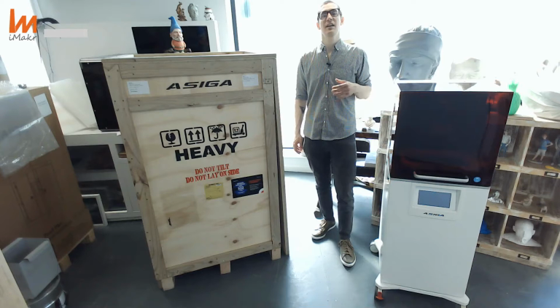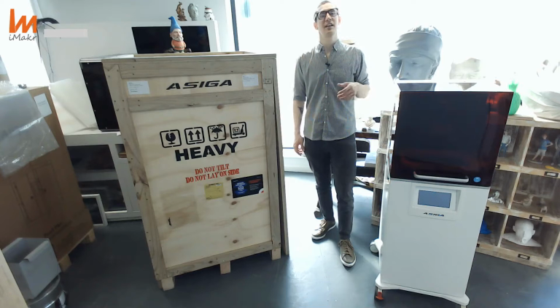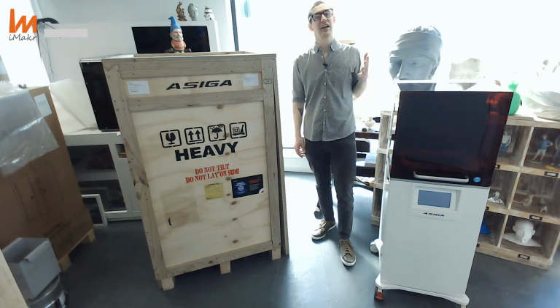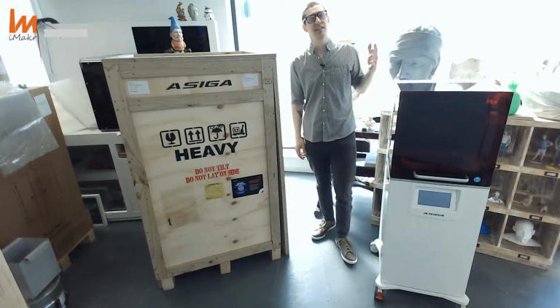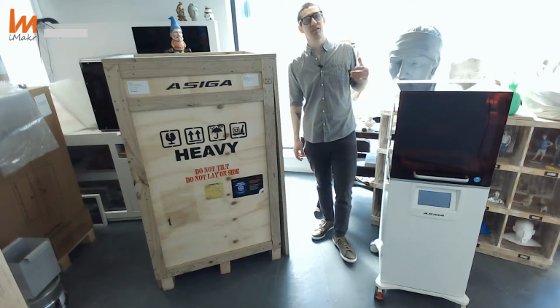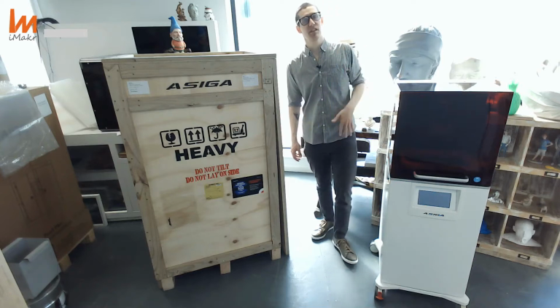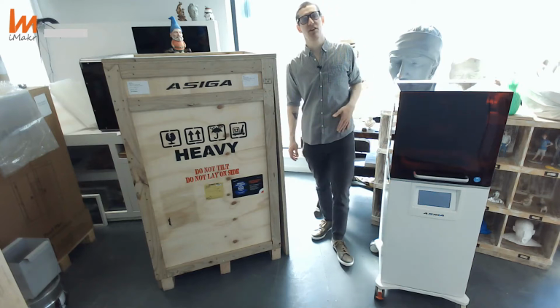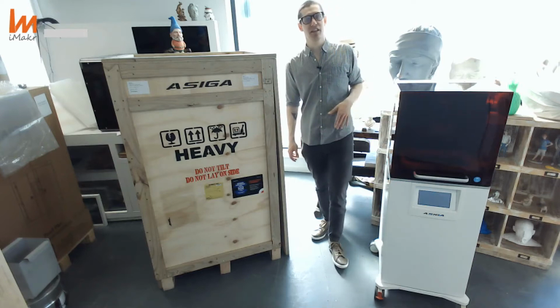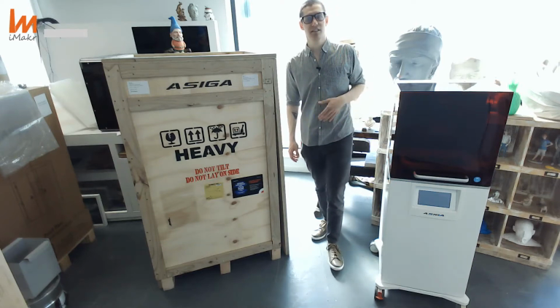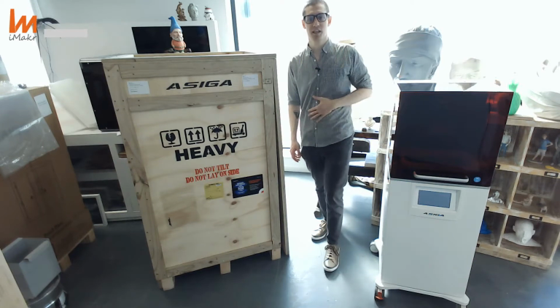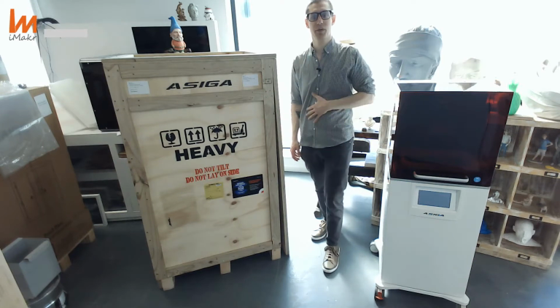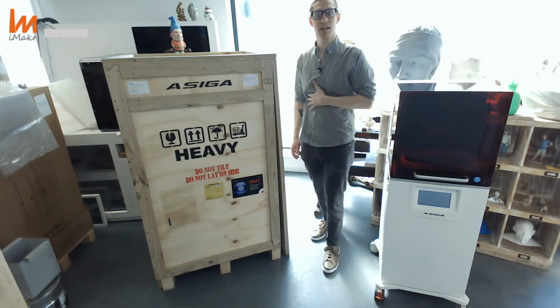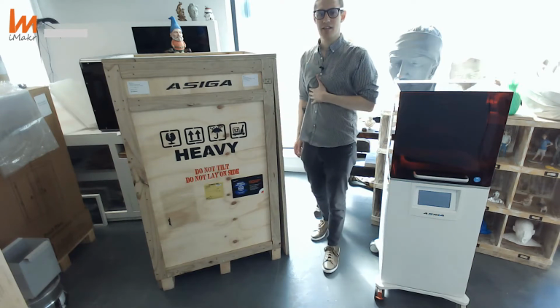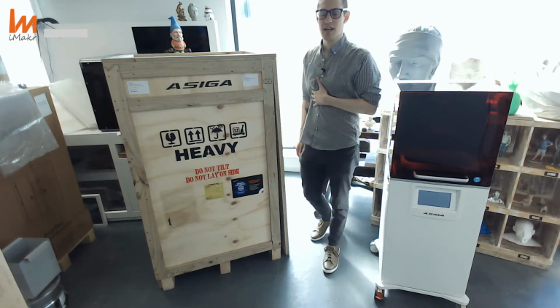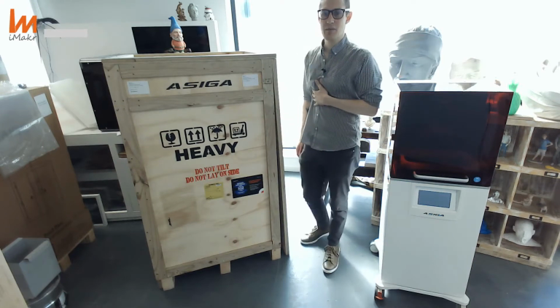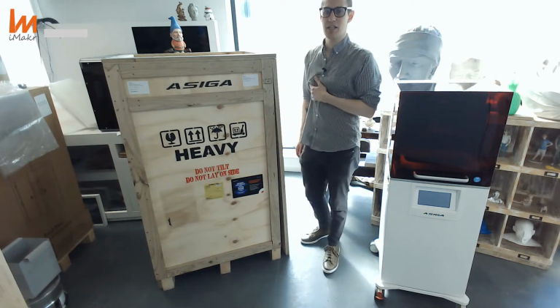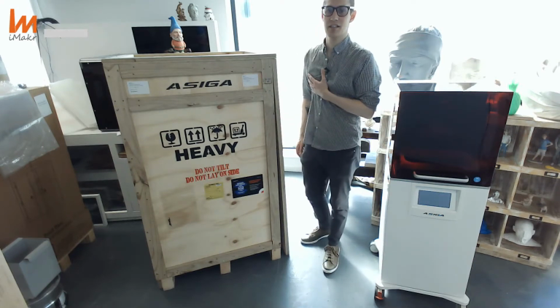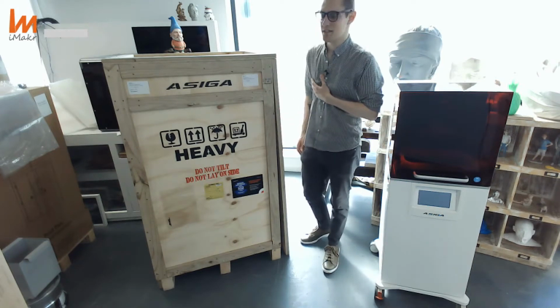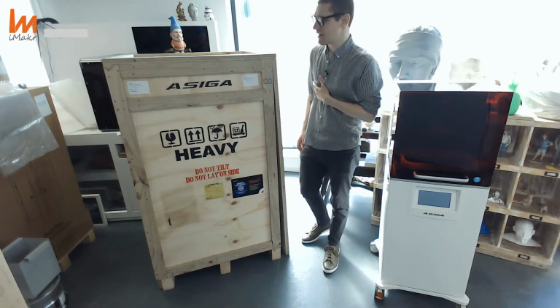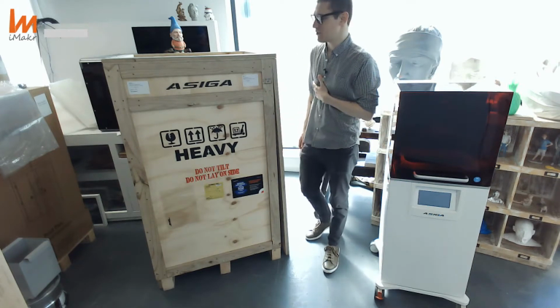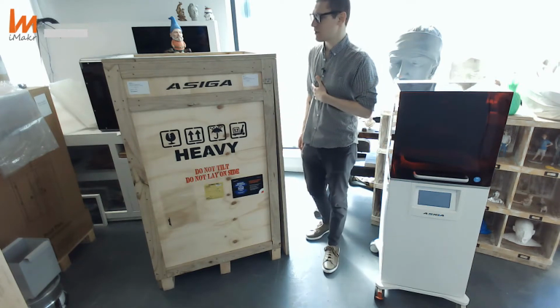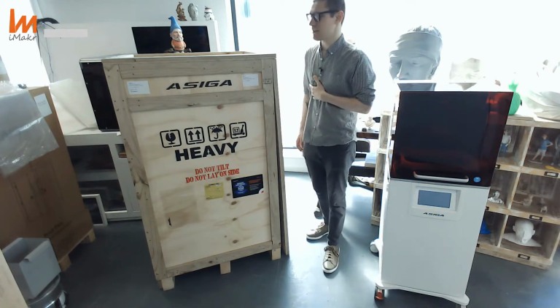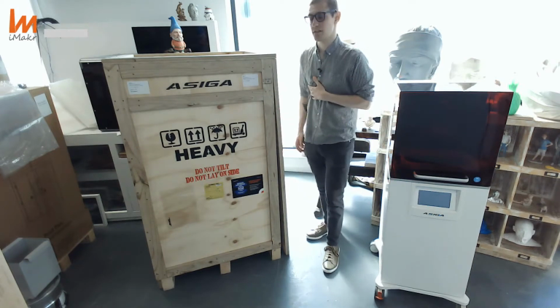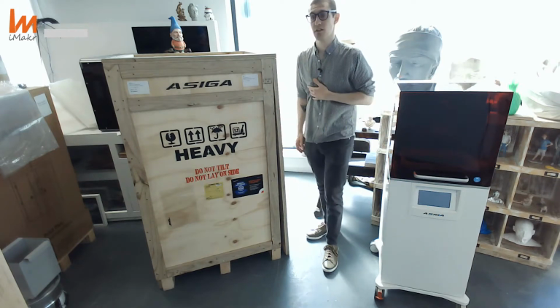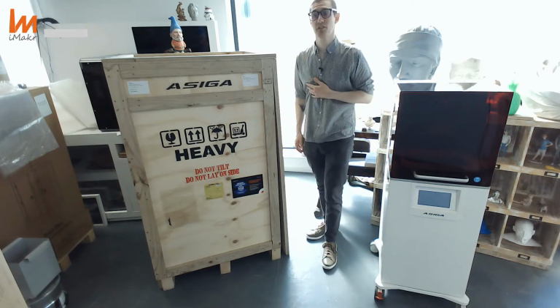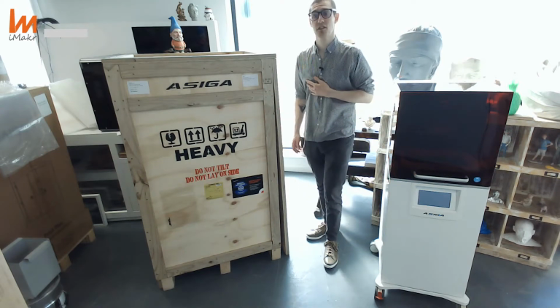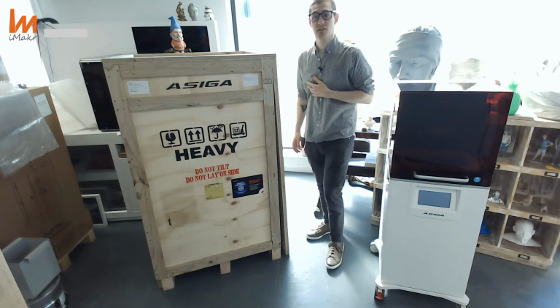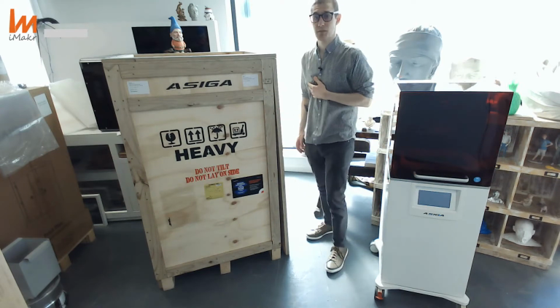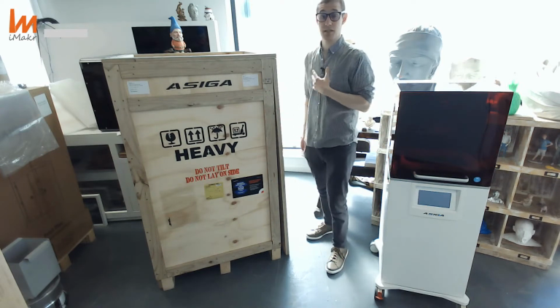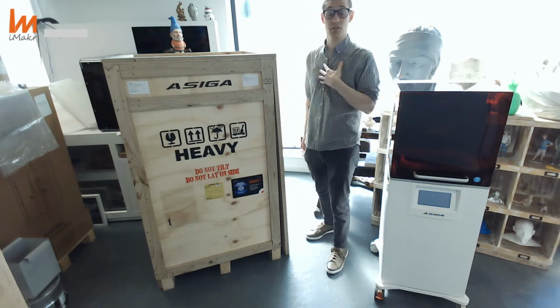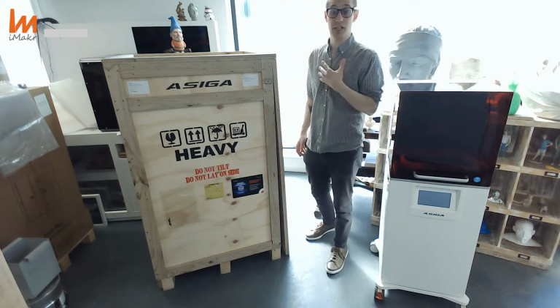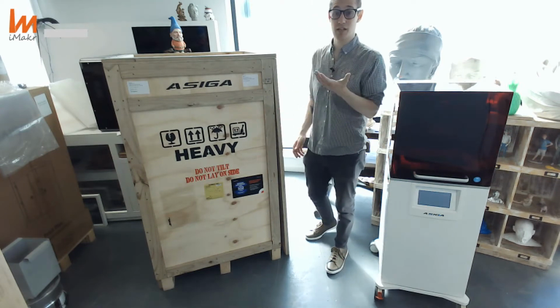Hello guys, how's it going? Here we are at iMaker's headquarters in London. My name is Ricardo.